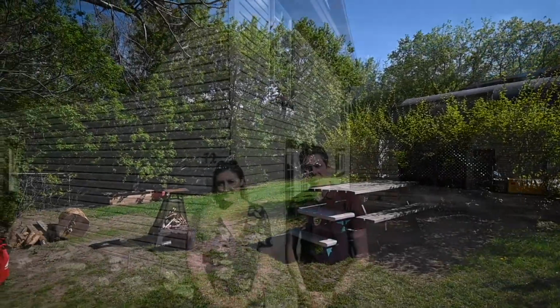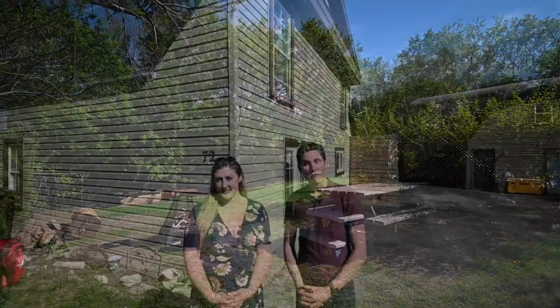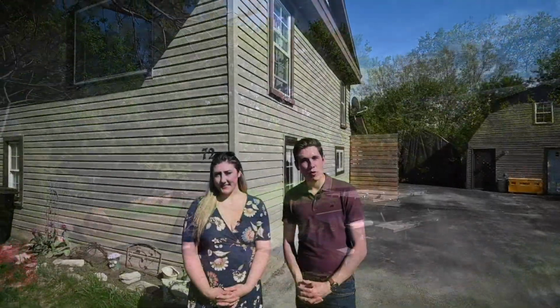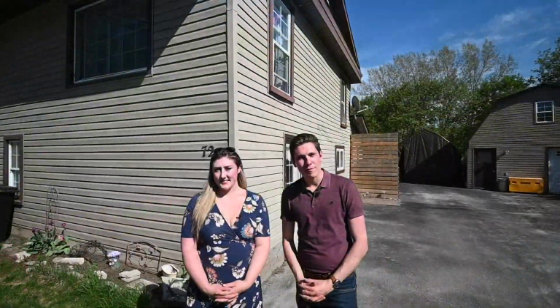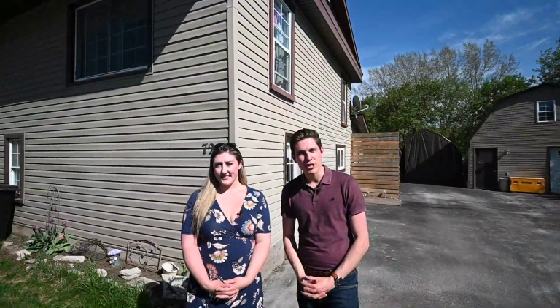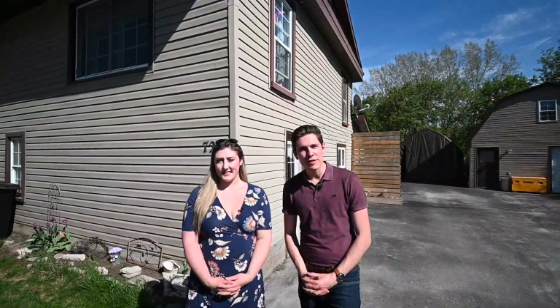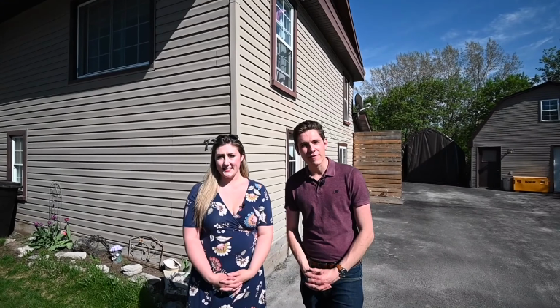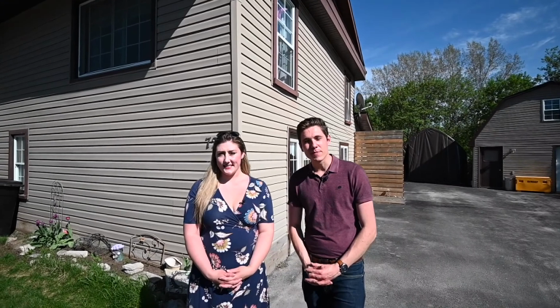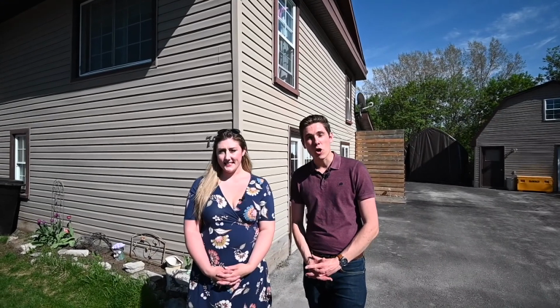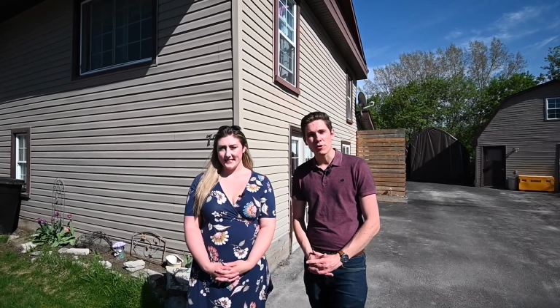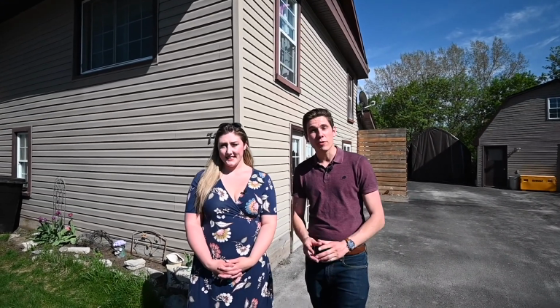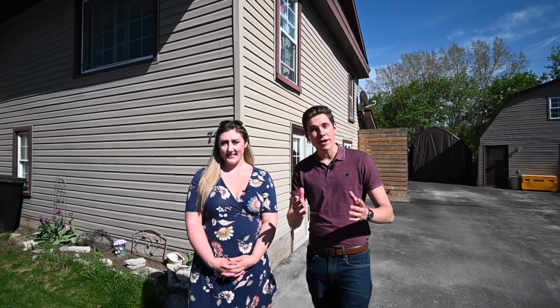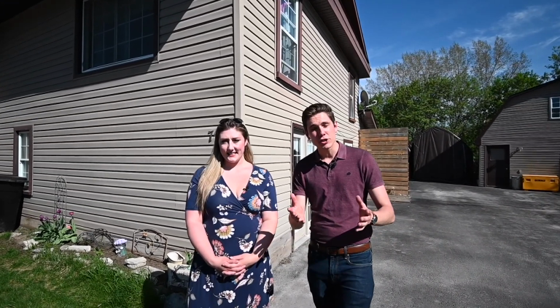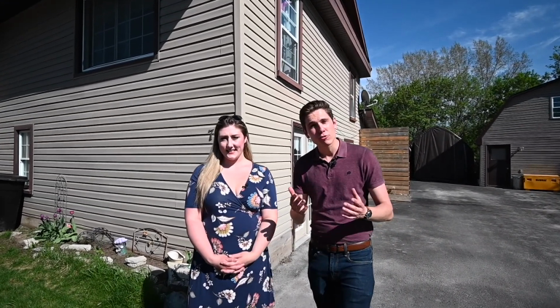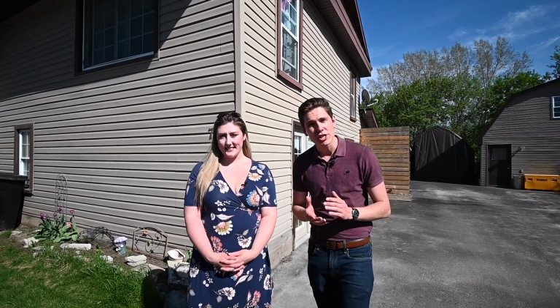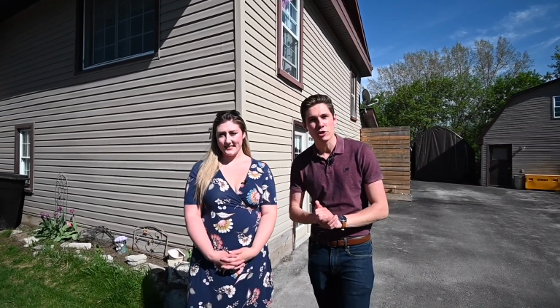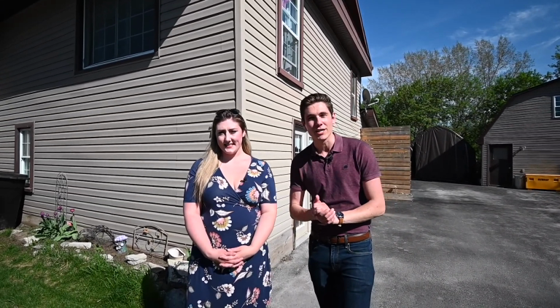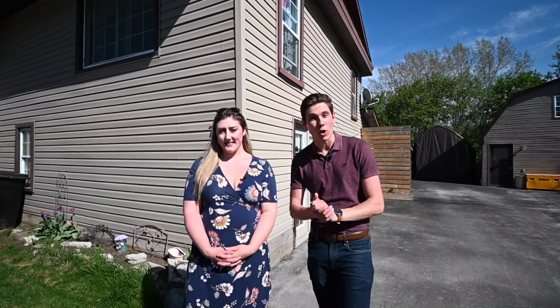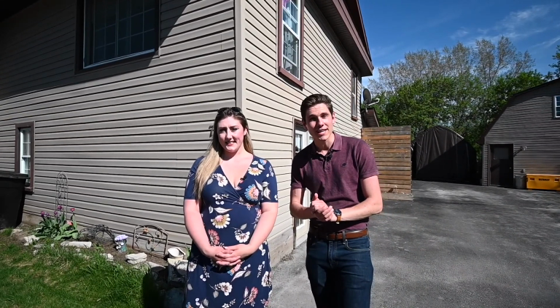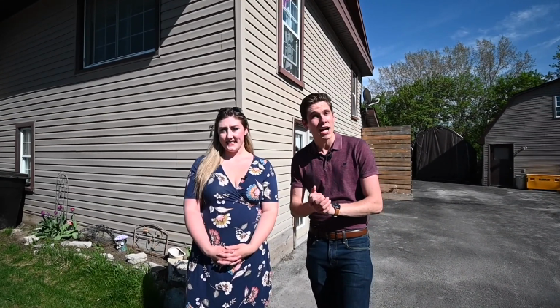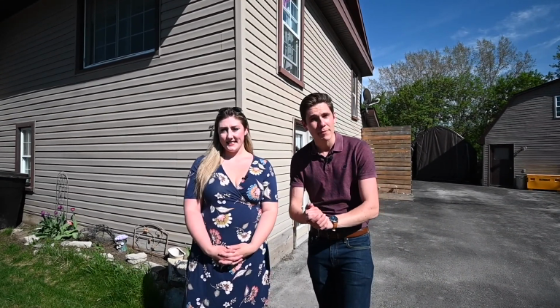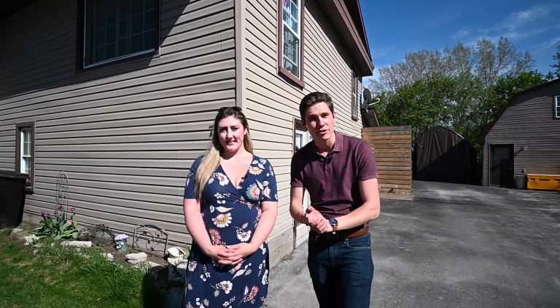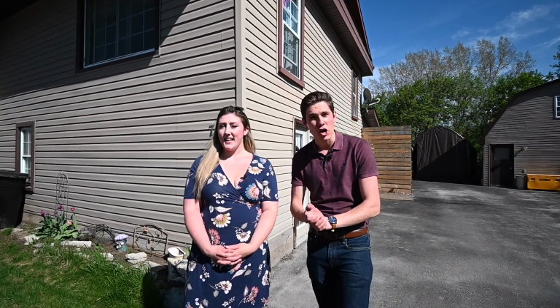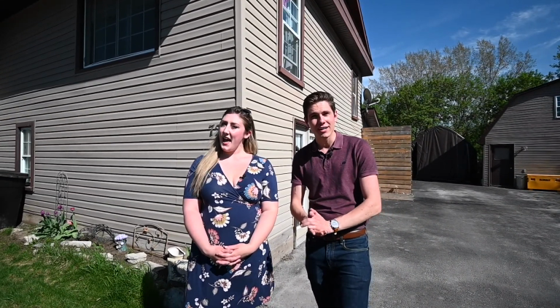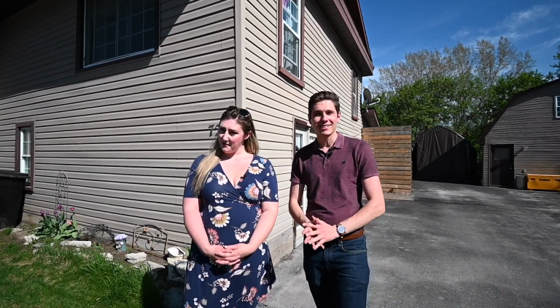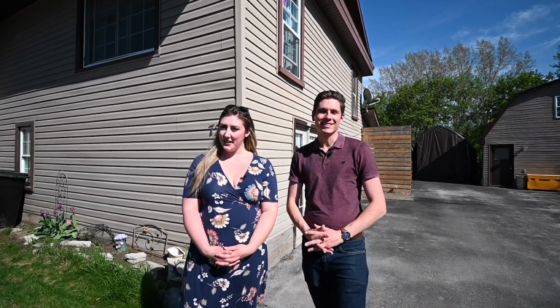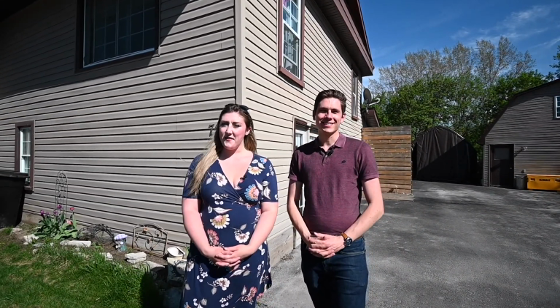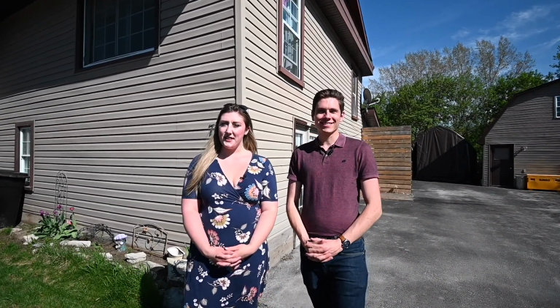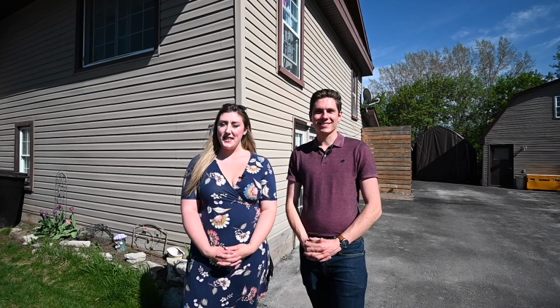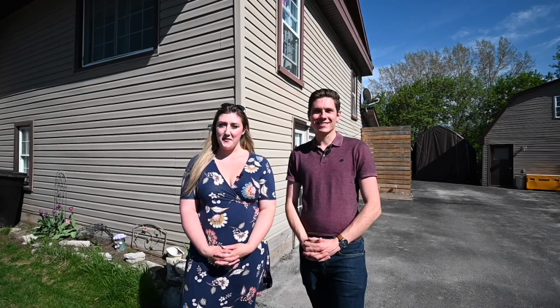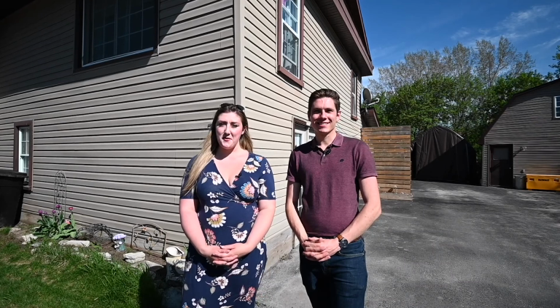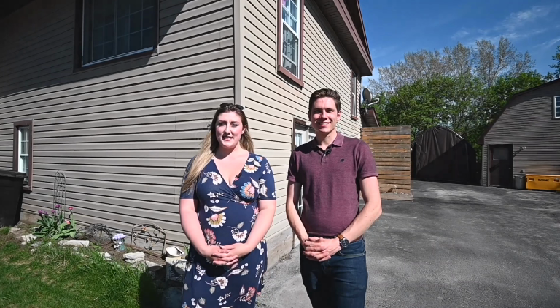For more information on this investment property, we invite you to reach out to us. Once again, I'm Kevin John, and I'm Carly Humphries. Thank you for watching.